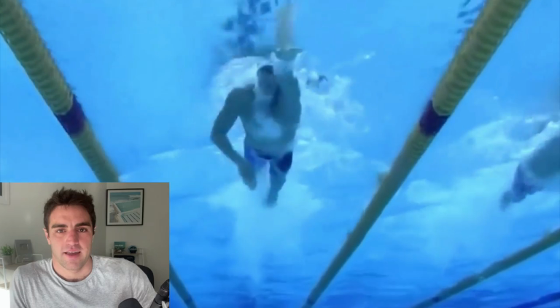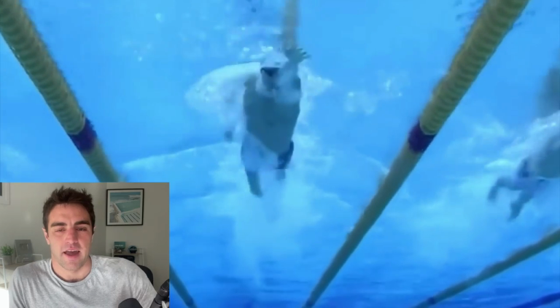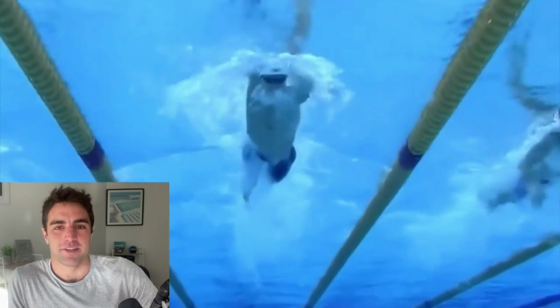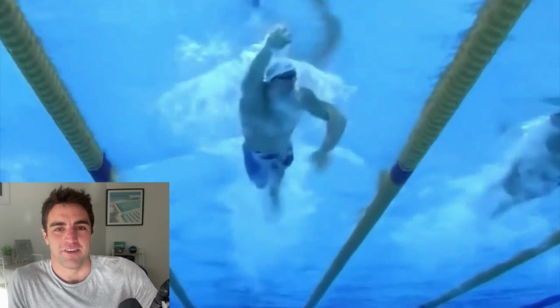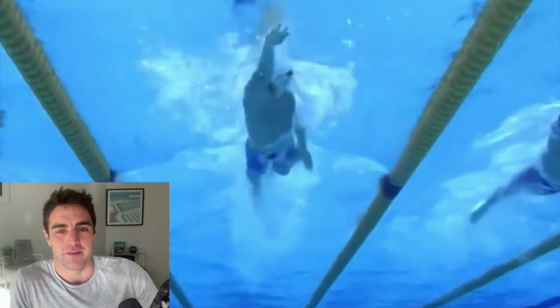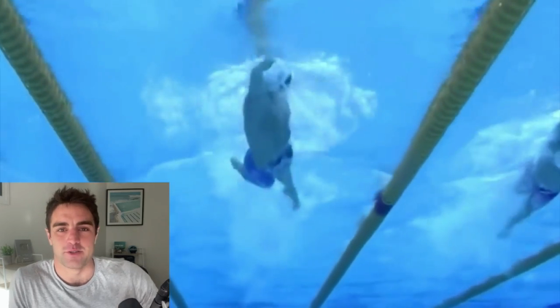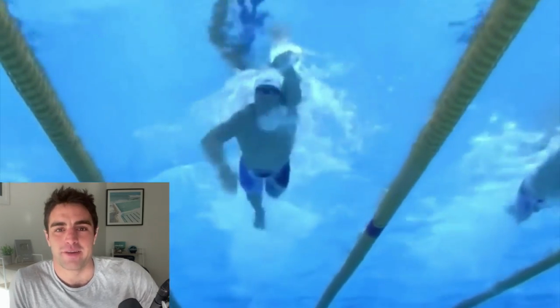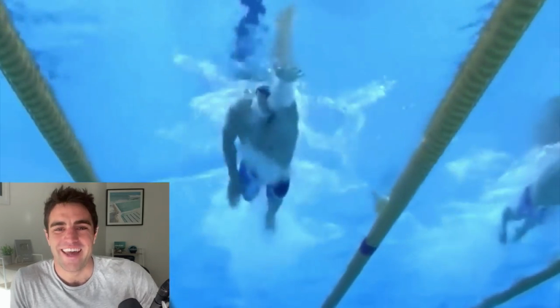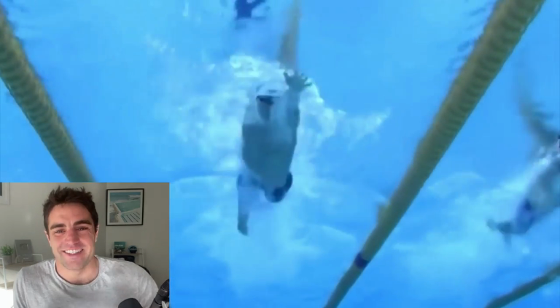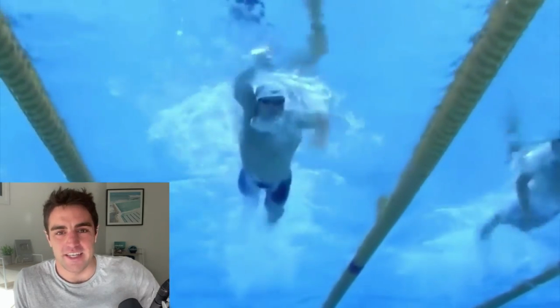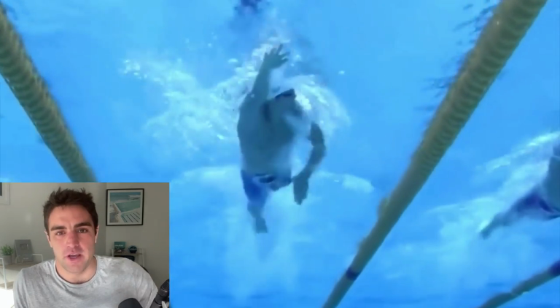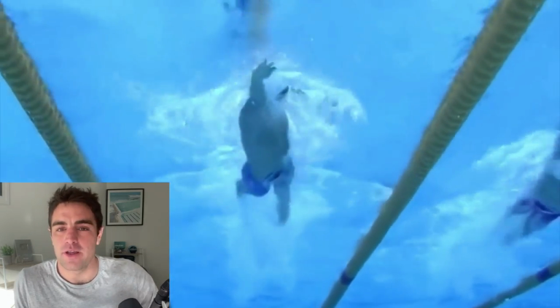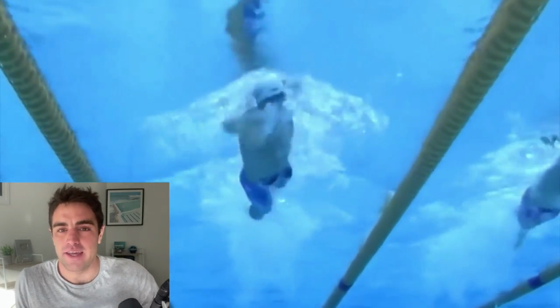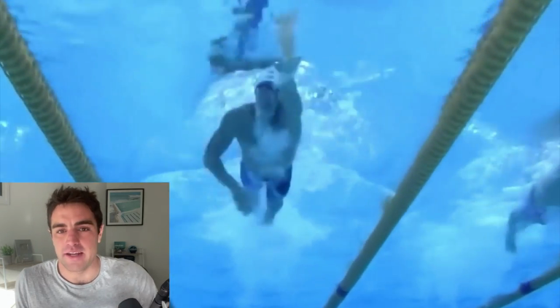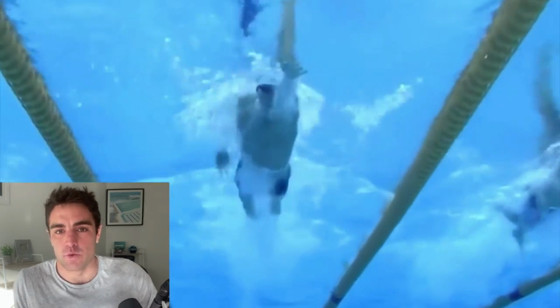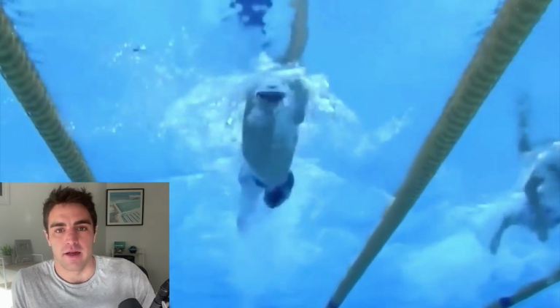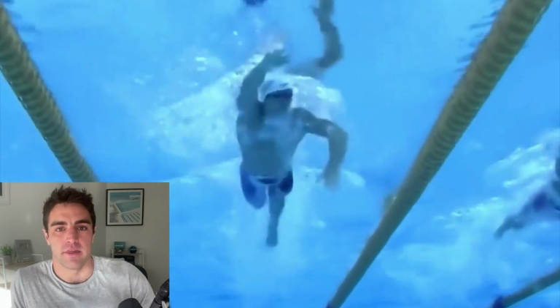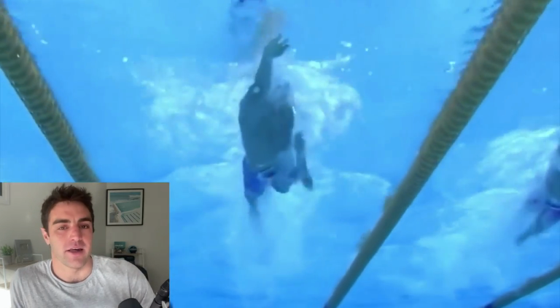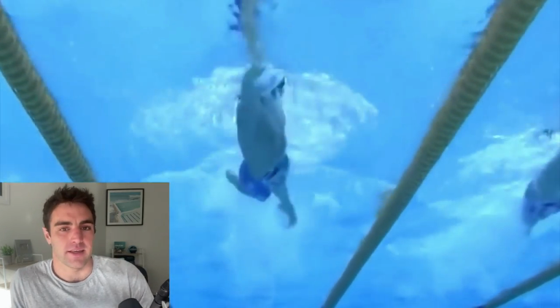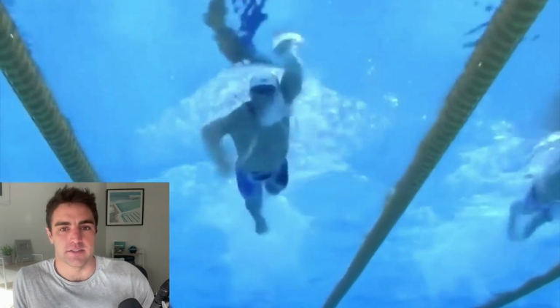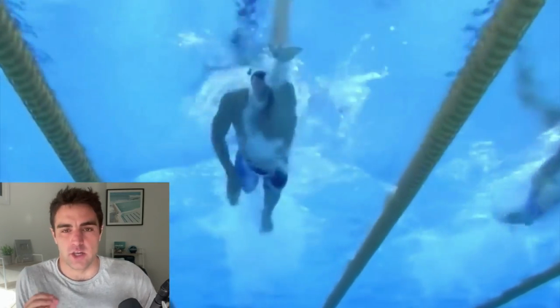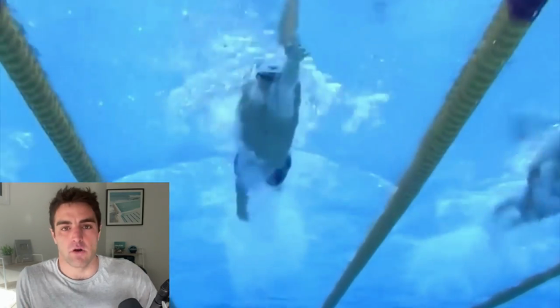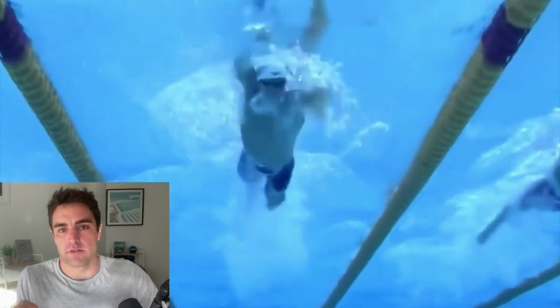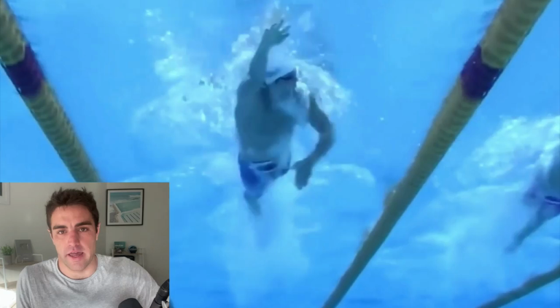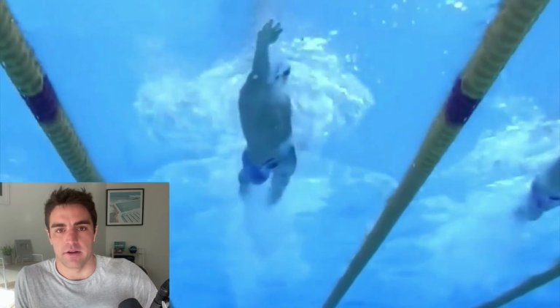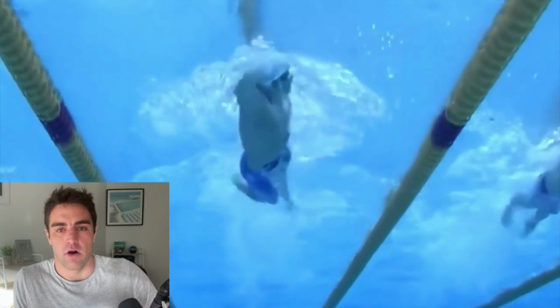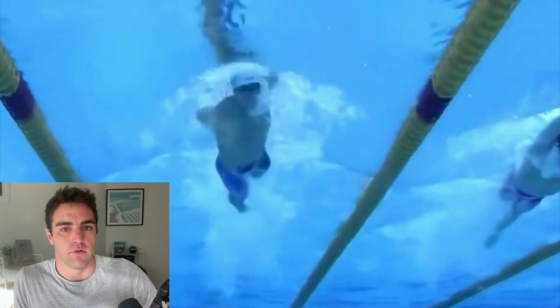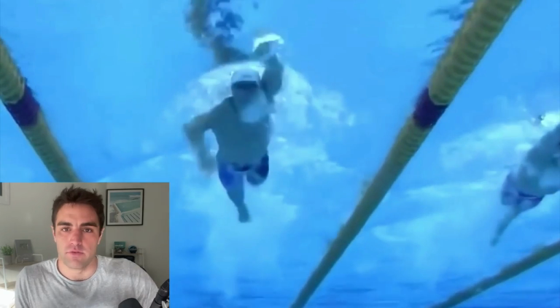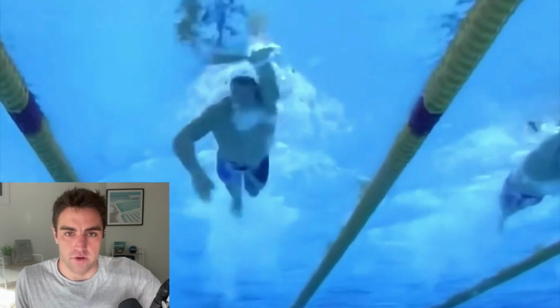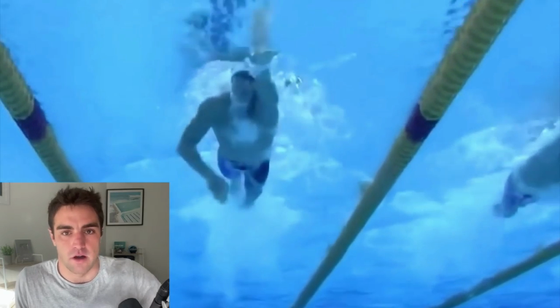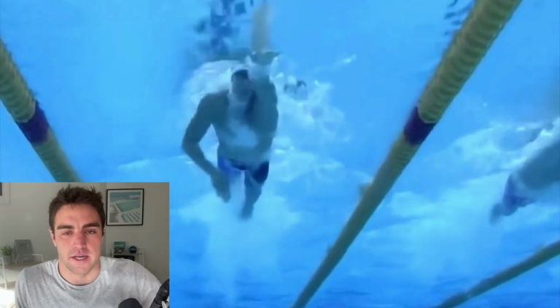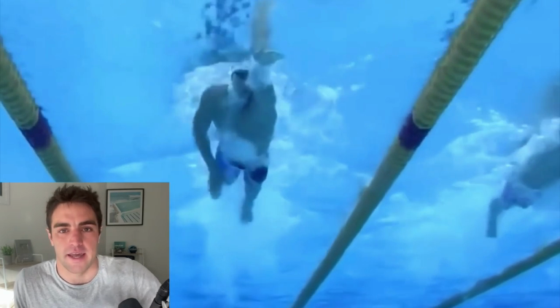Hey, Brenton here from Effortless Swimming. In today's video, we're looking at a swimmer that I think is the gold standard of freestyle technique.